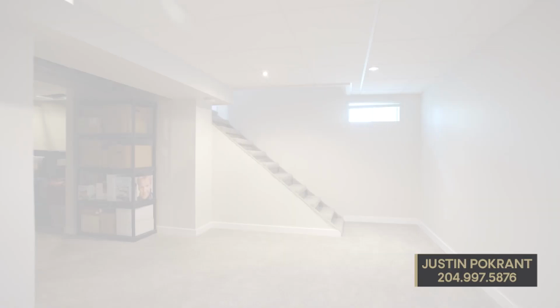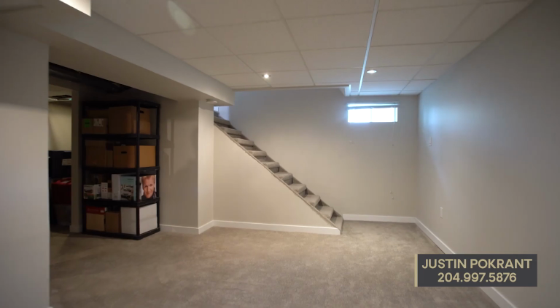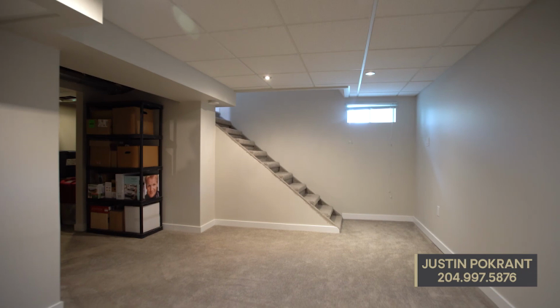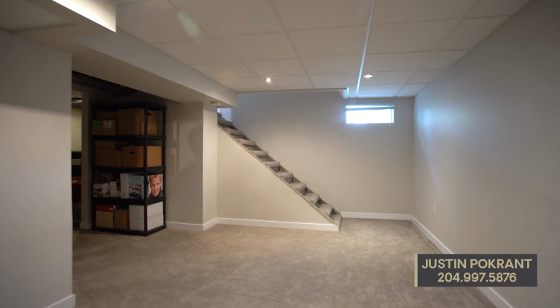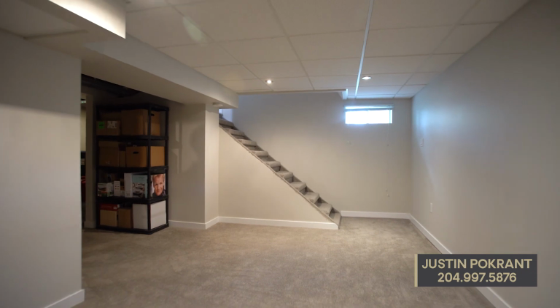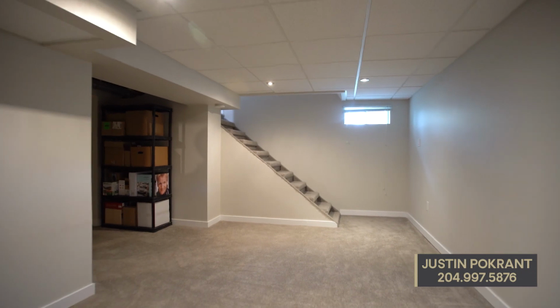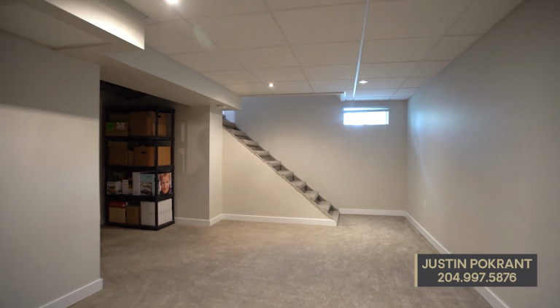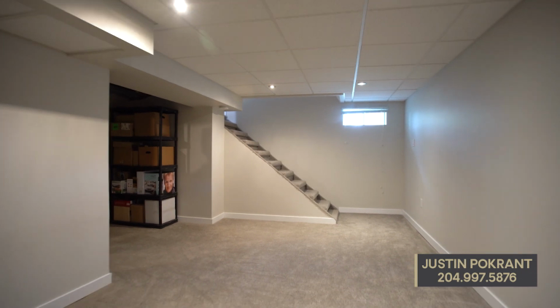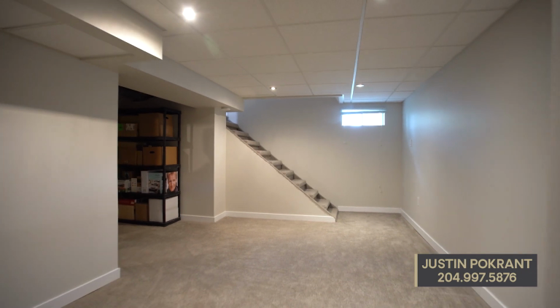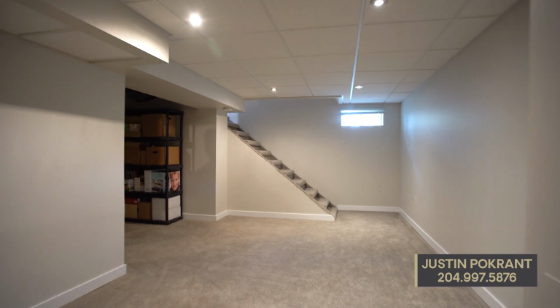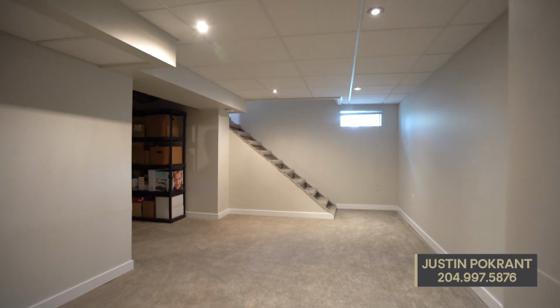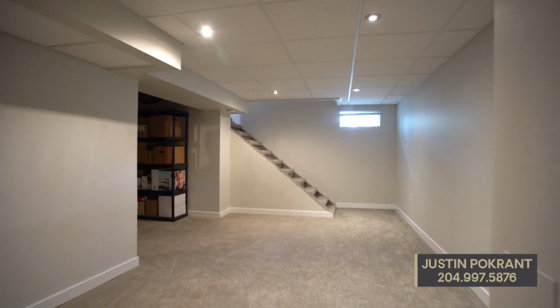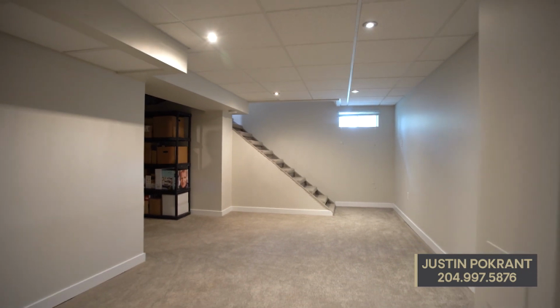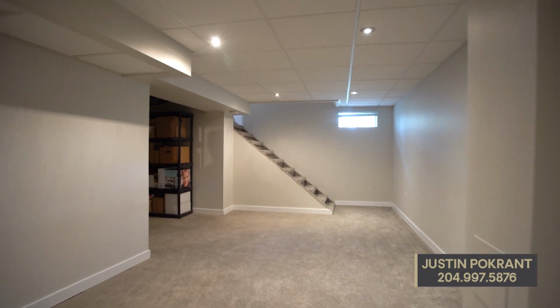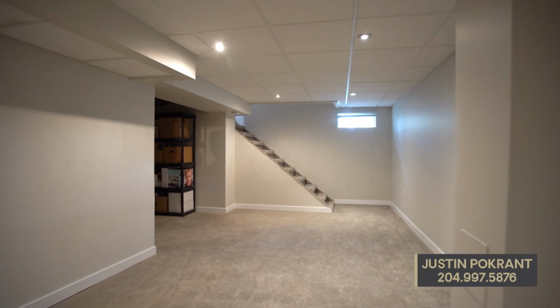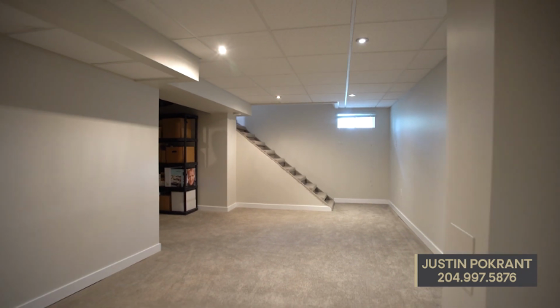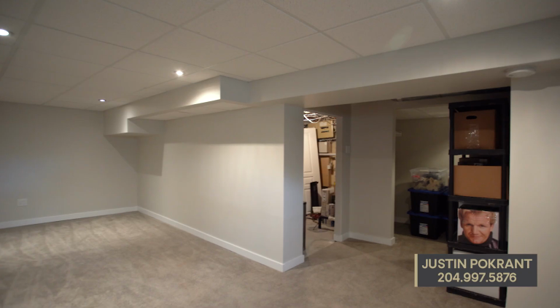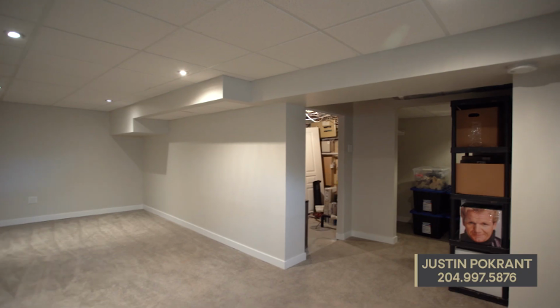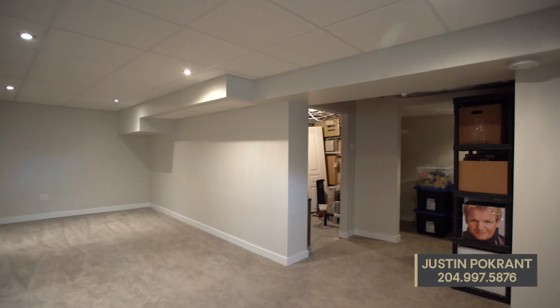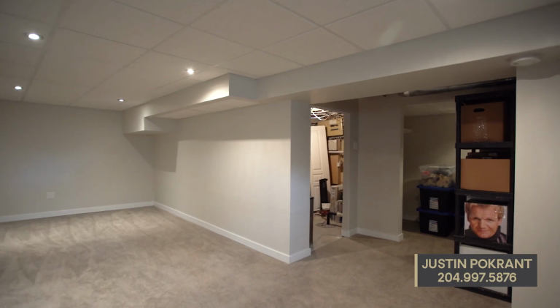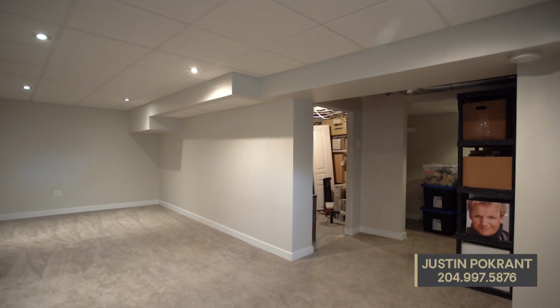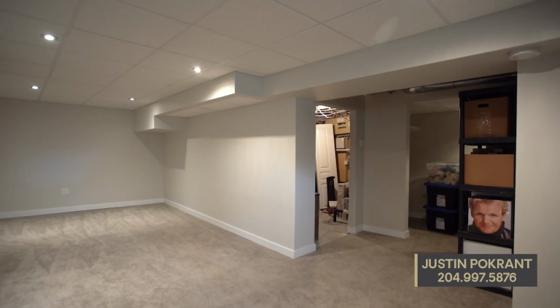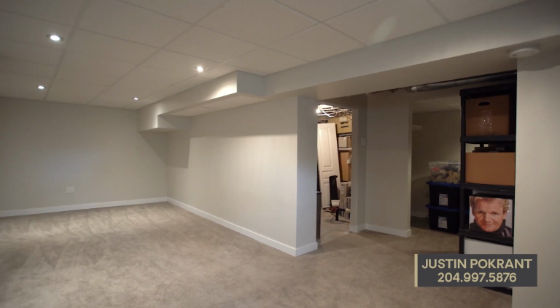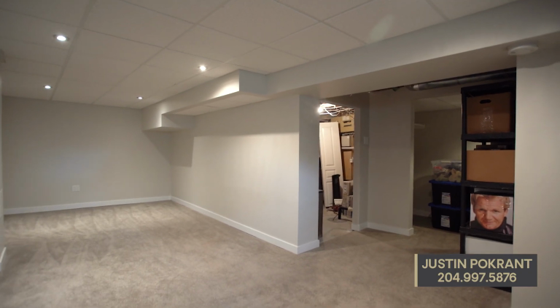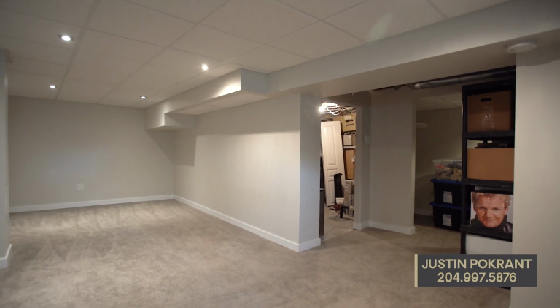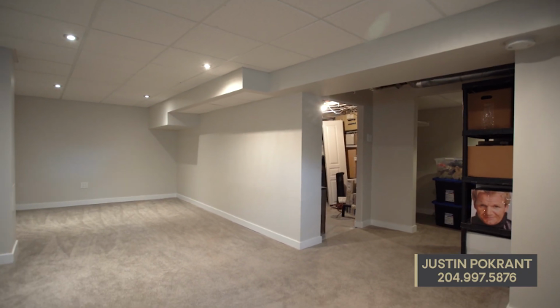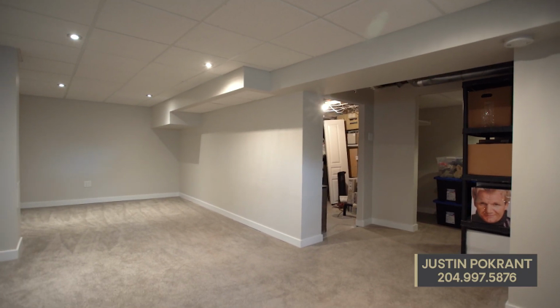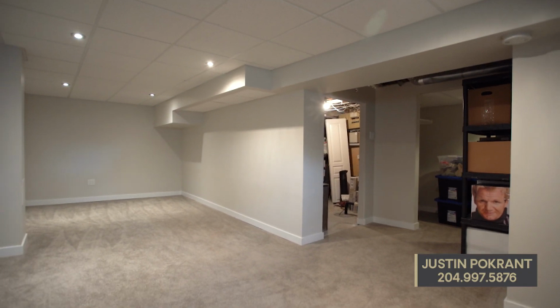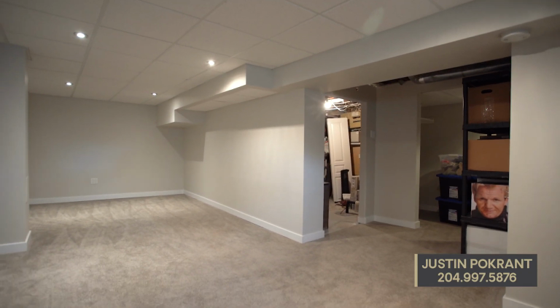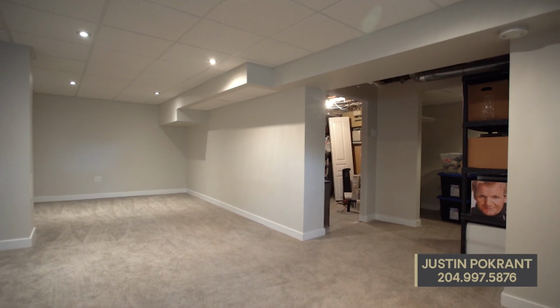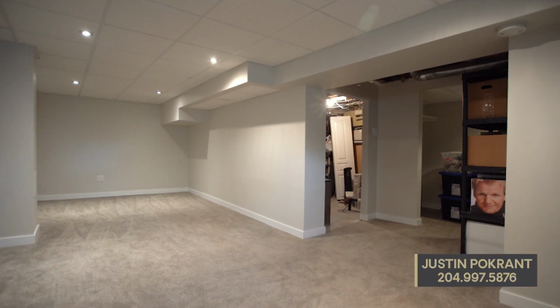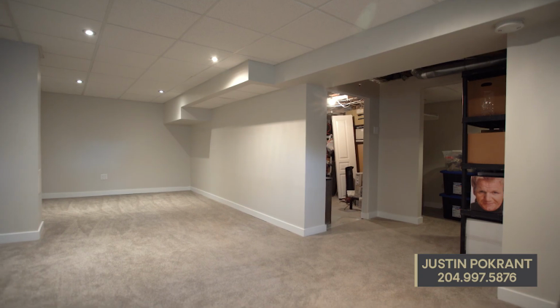Down in the finished basement you have a cozy rec room area that could be a play space for kids, or maybe even a future man cave.